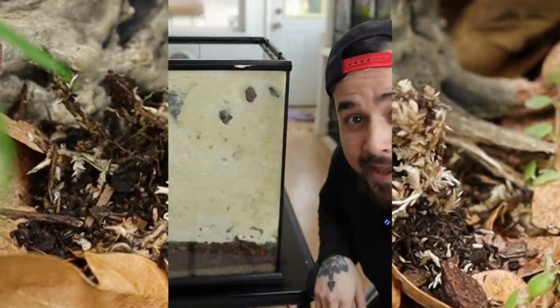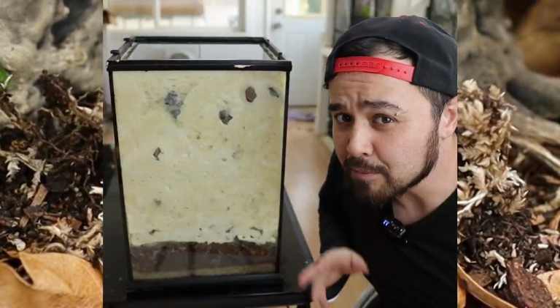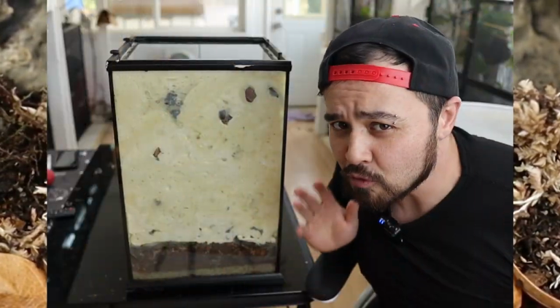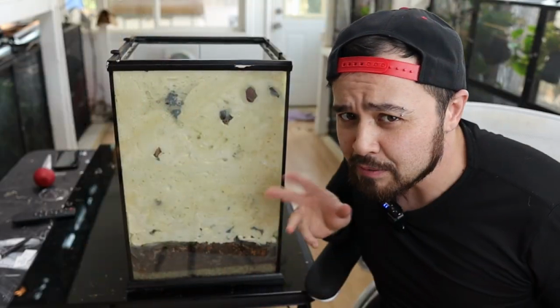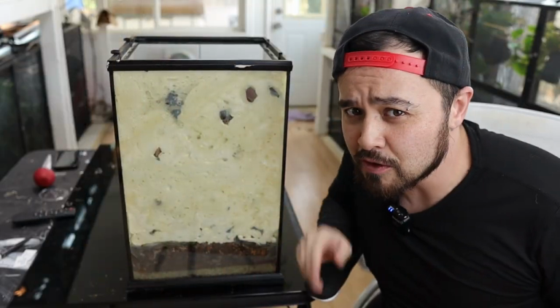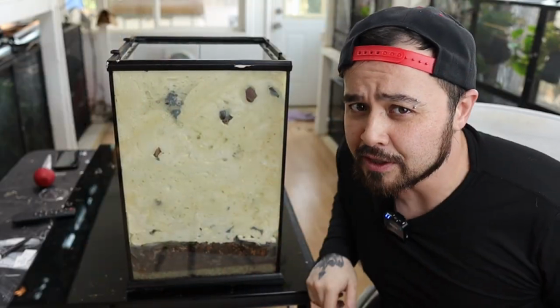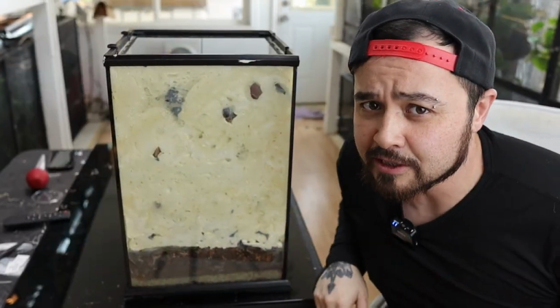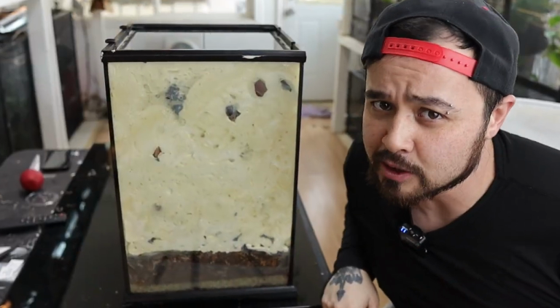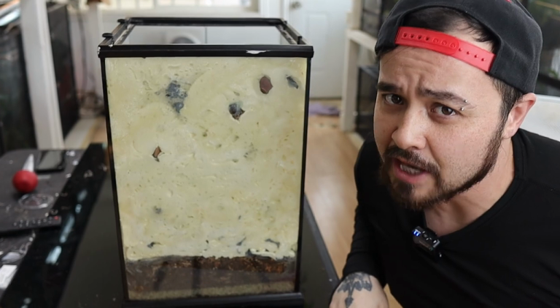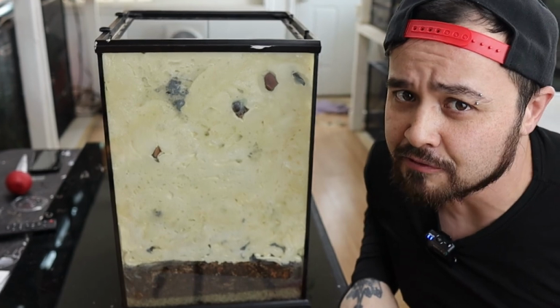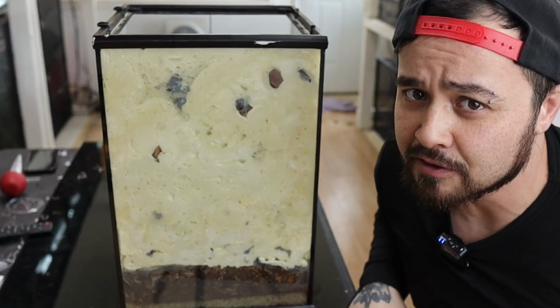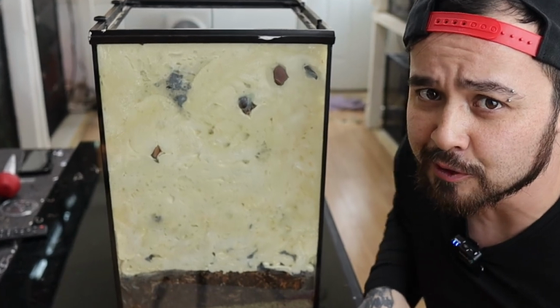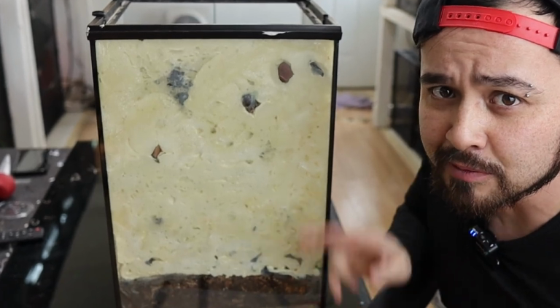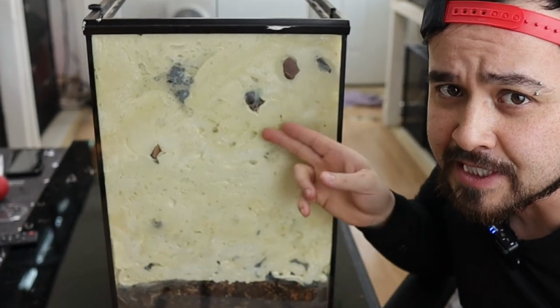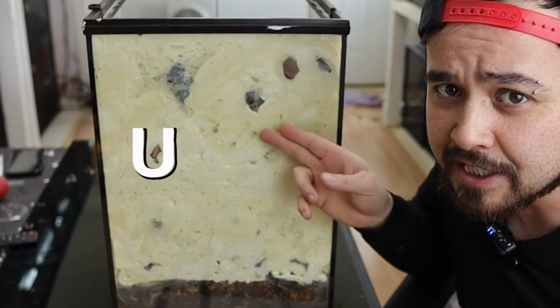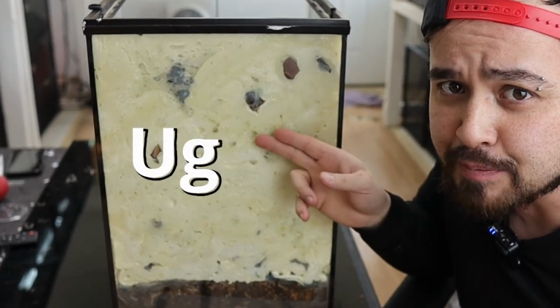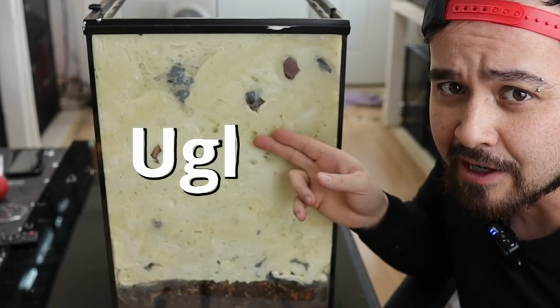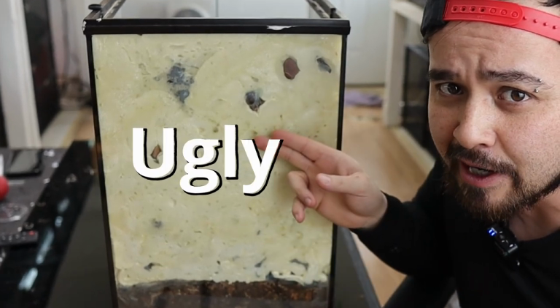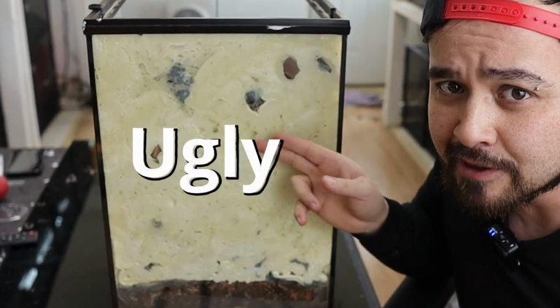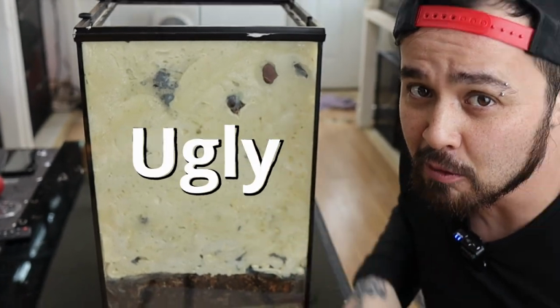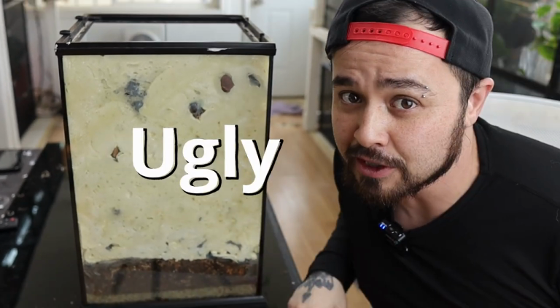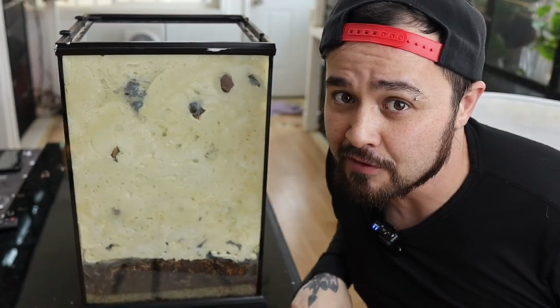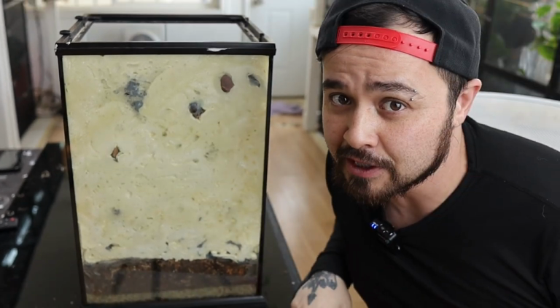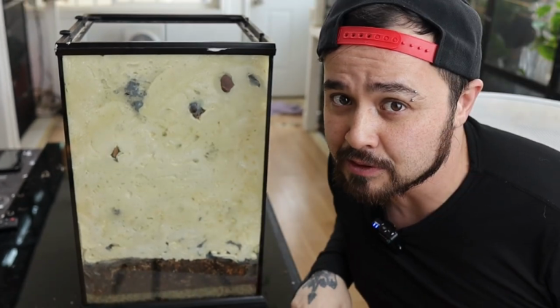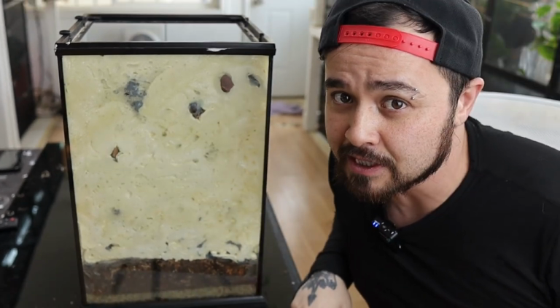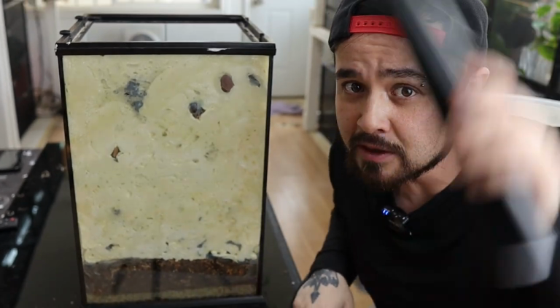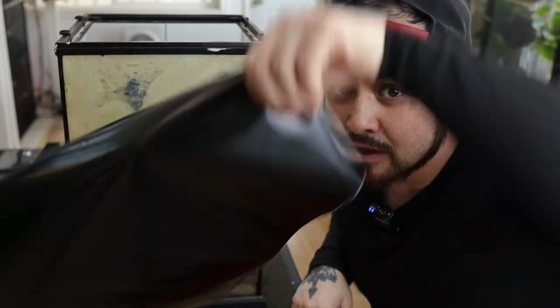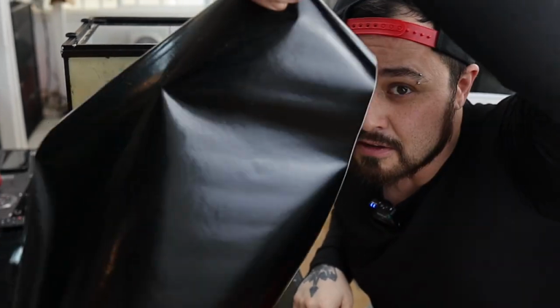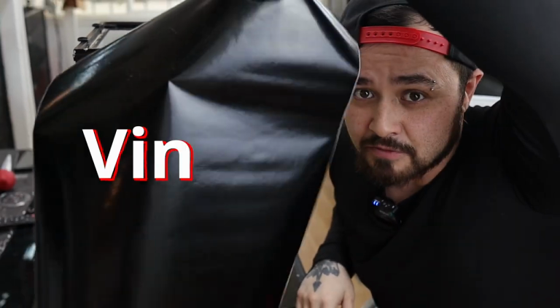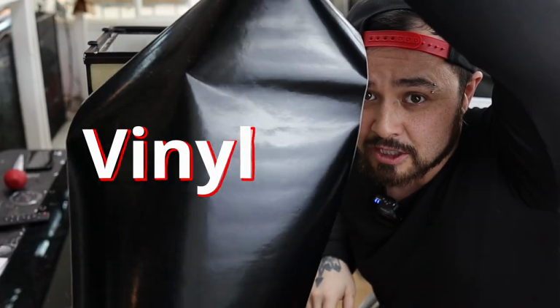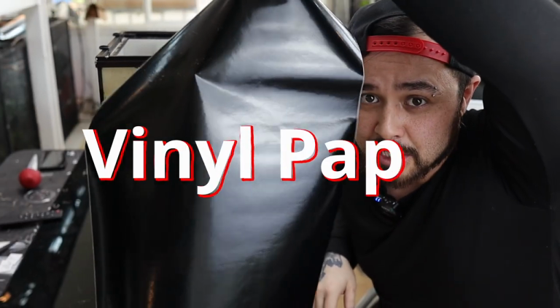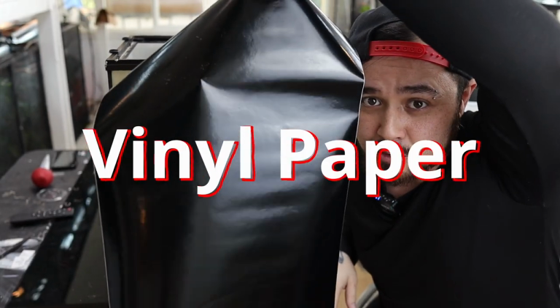Before we move on, we need to address the elephant in the room — the hideous background on the outside — so we're going to cover it up with some vinyl paper.